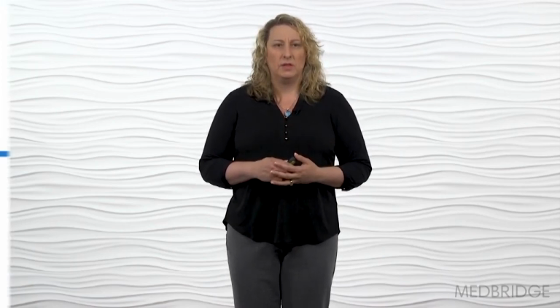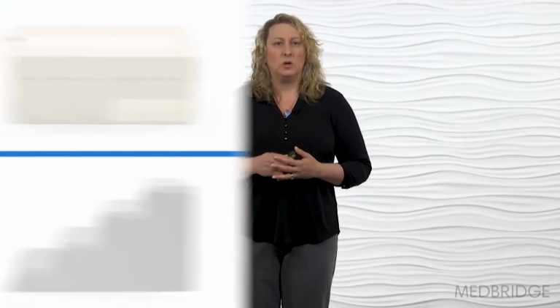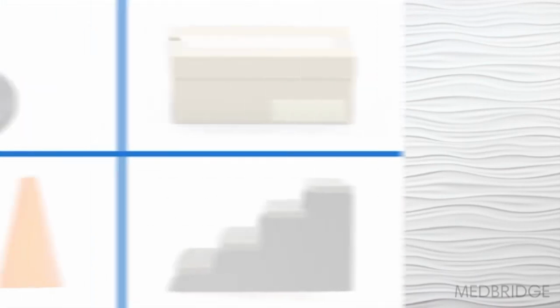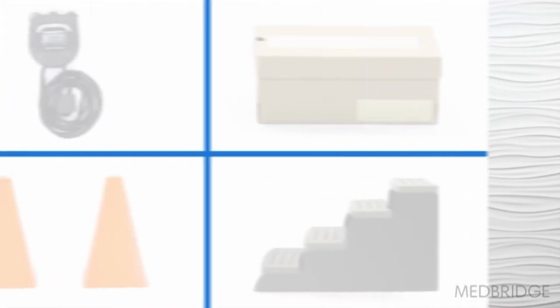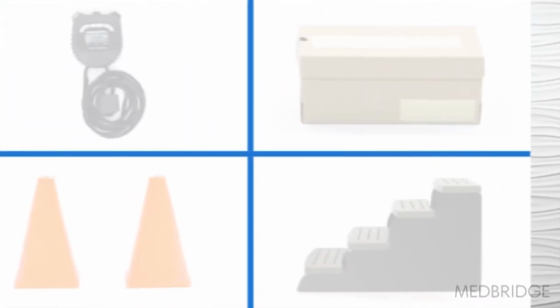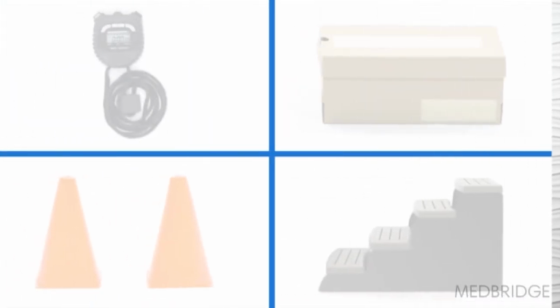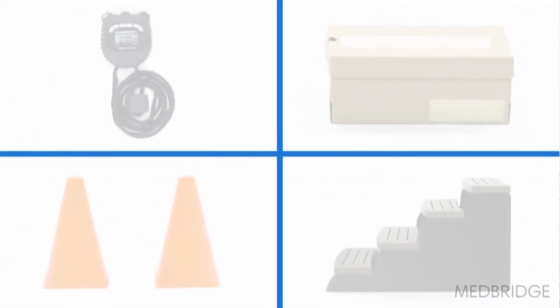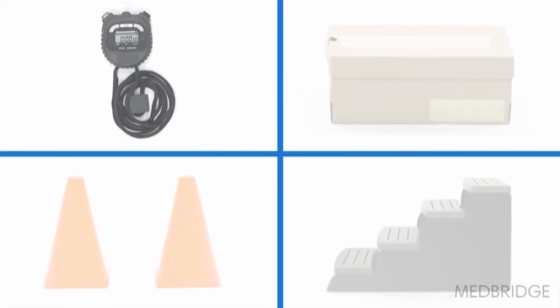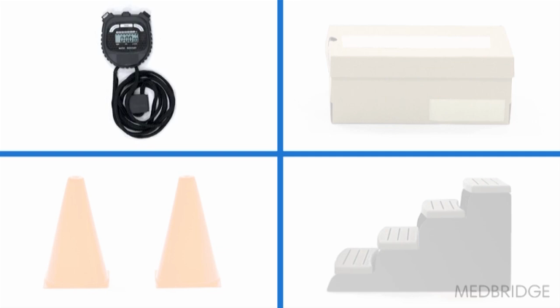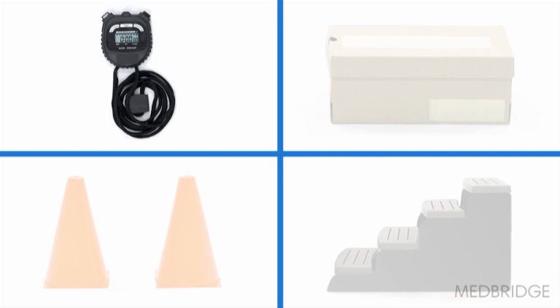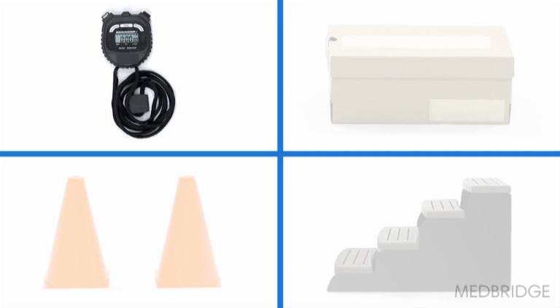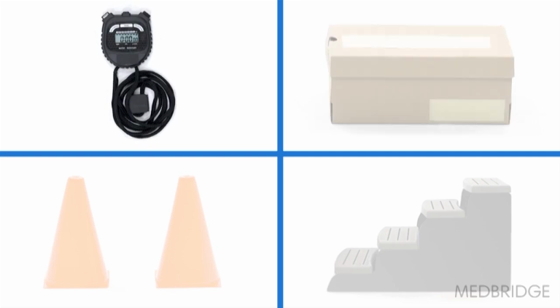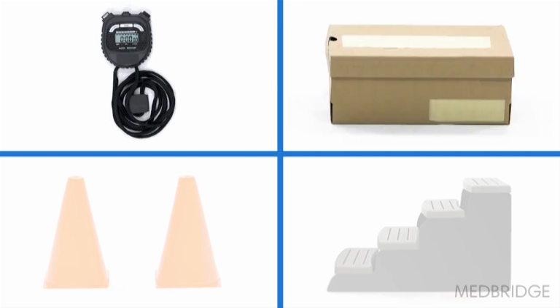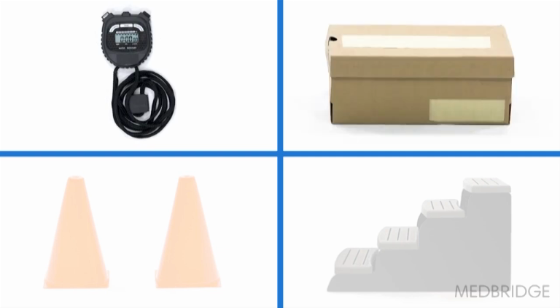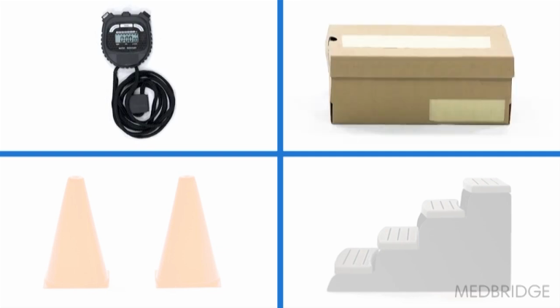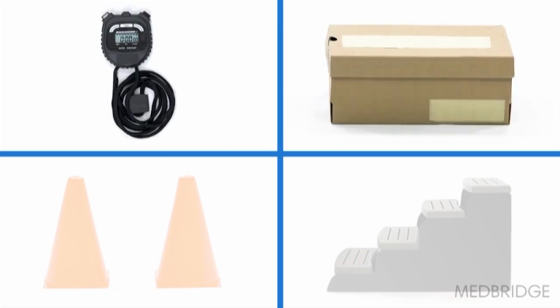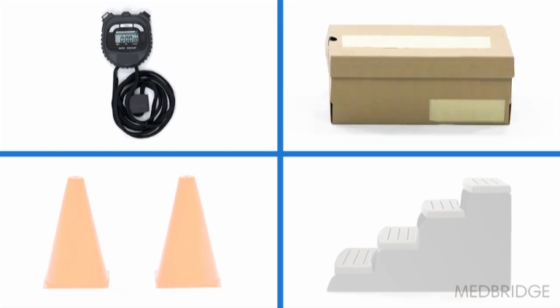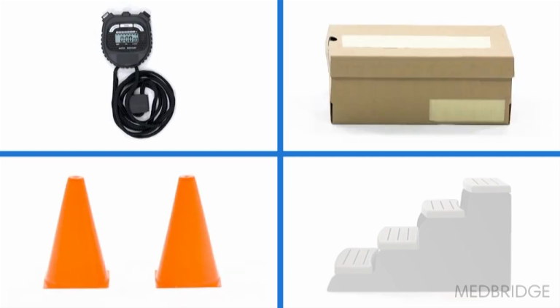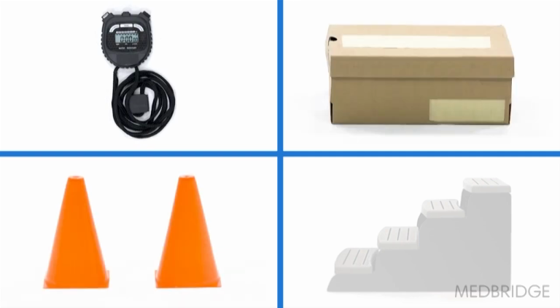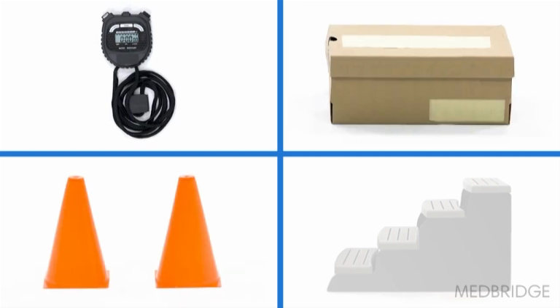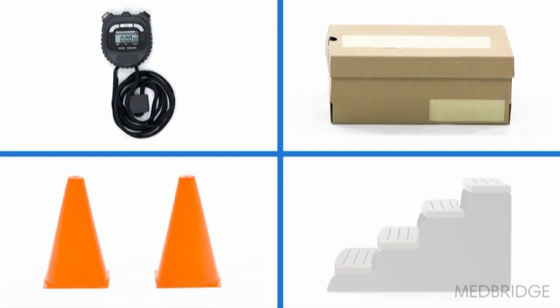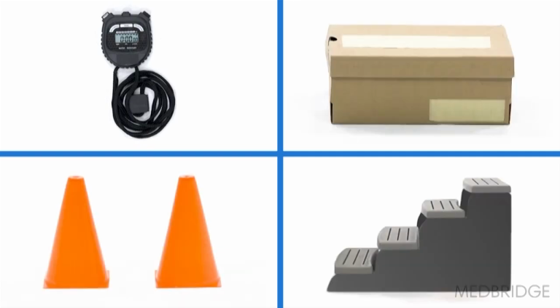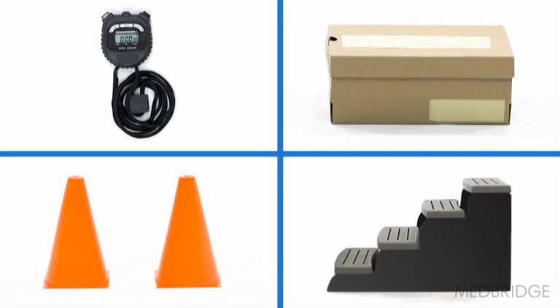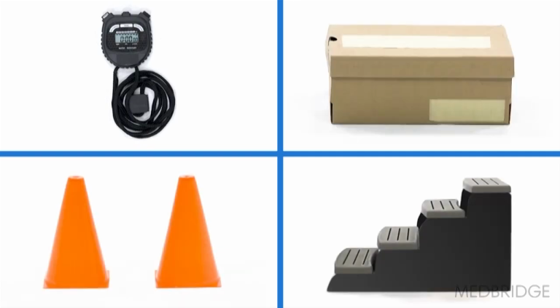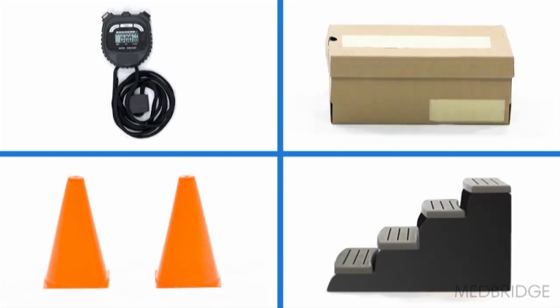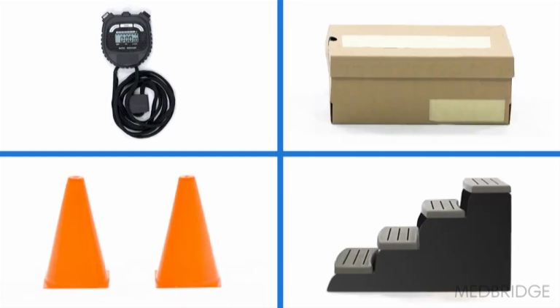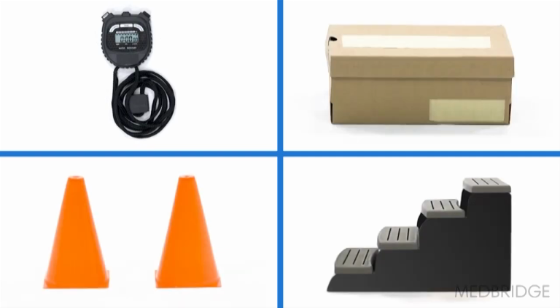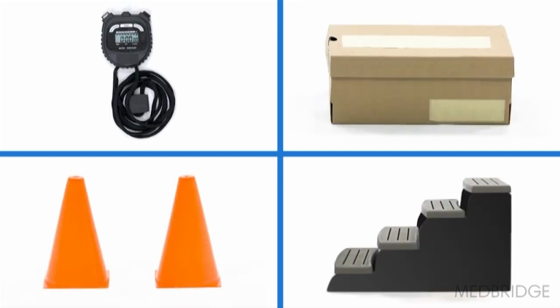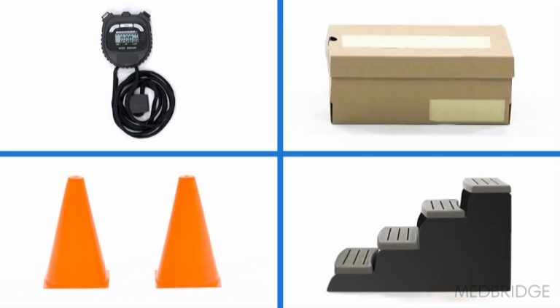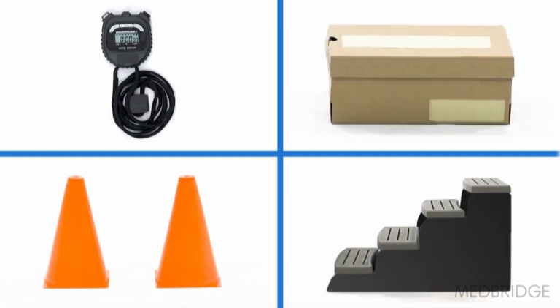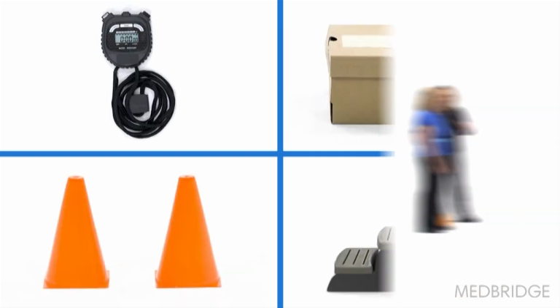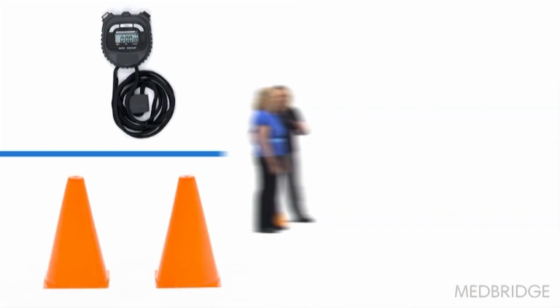The equipment you'll need is a stopwatch, a shoebox, two cones, some stairs, and a 20-foot pathway.